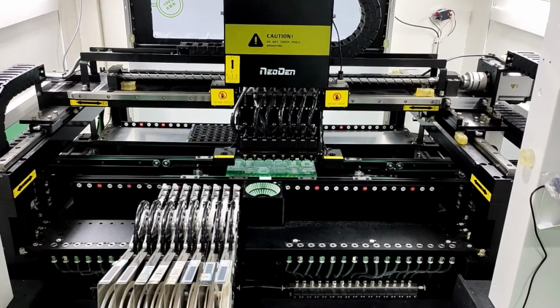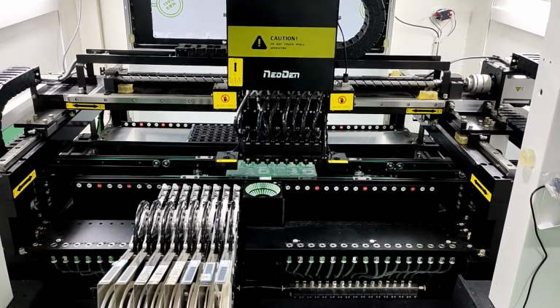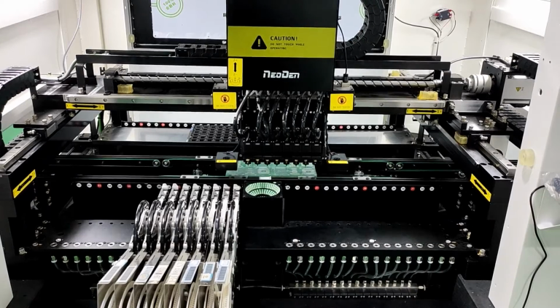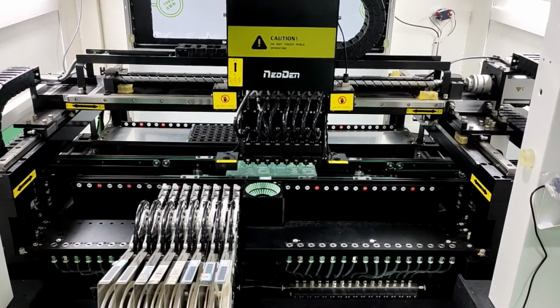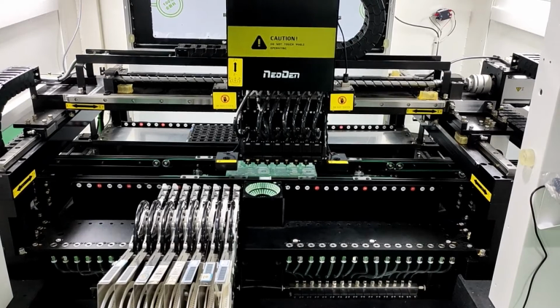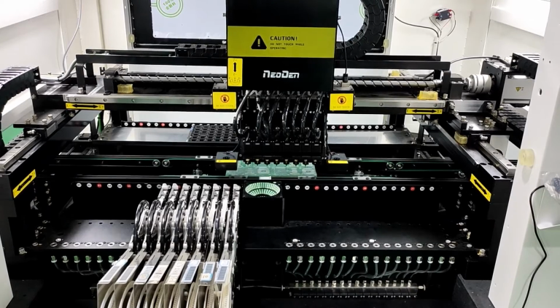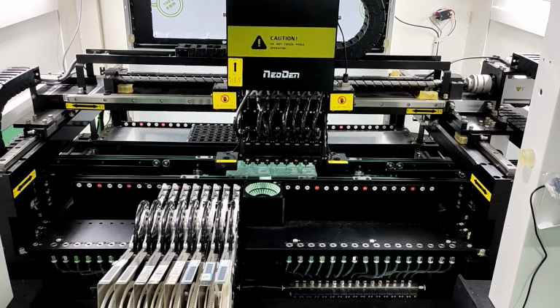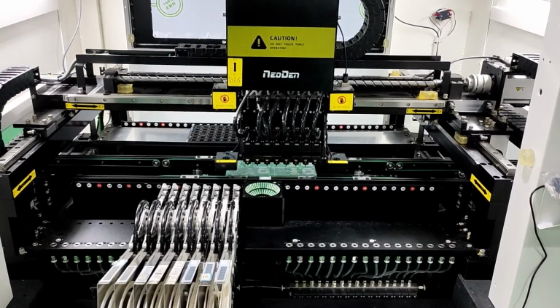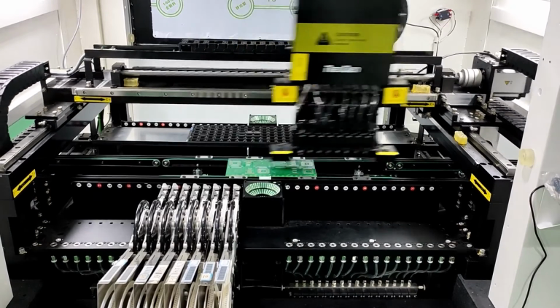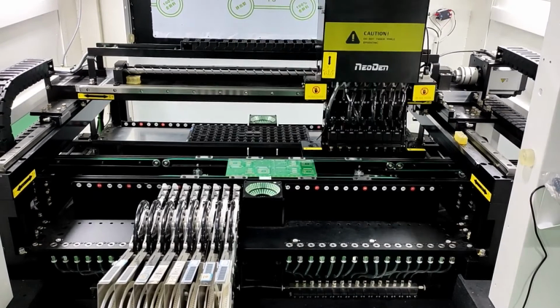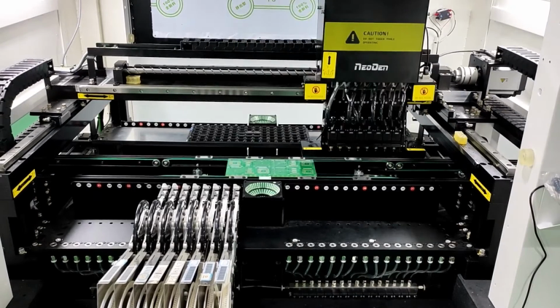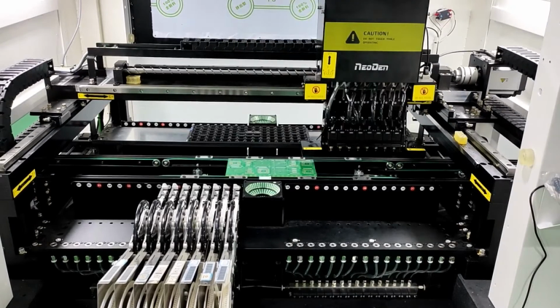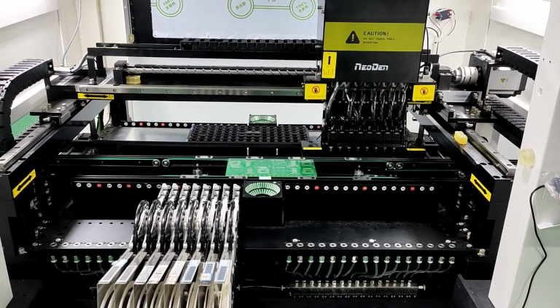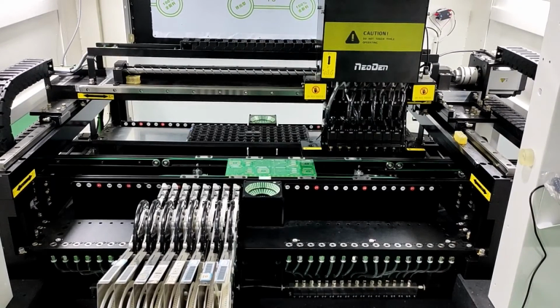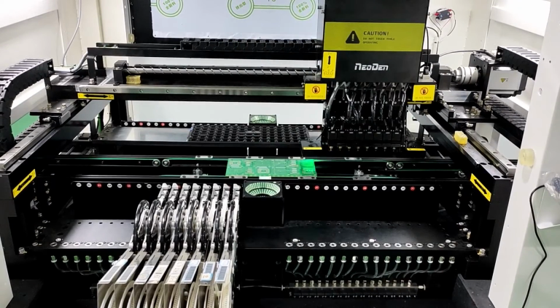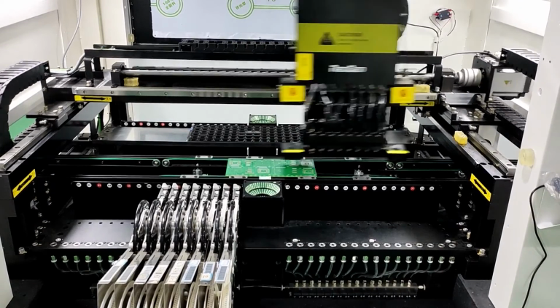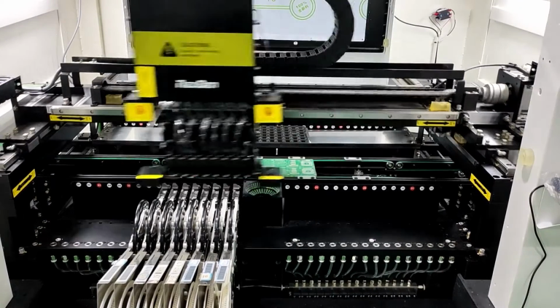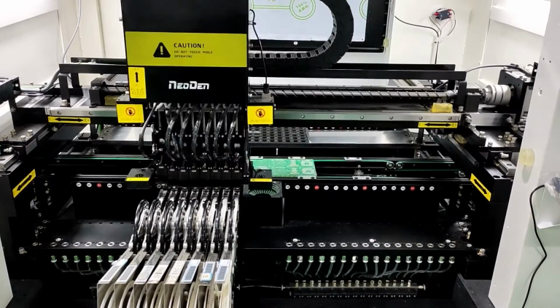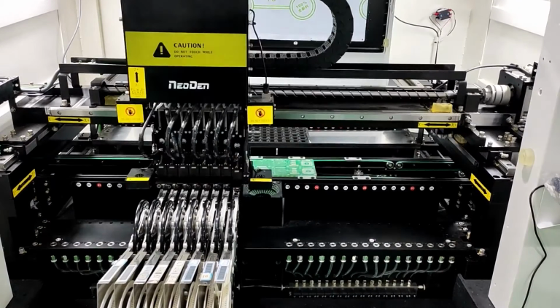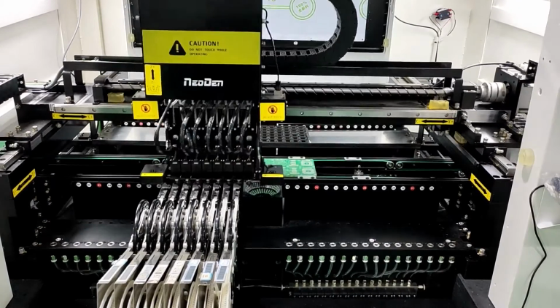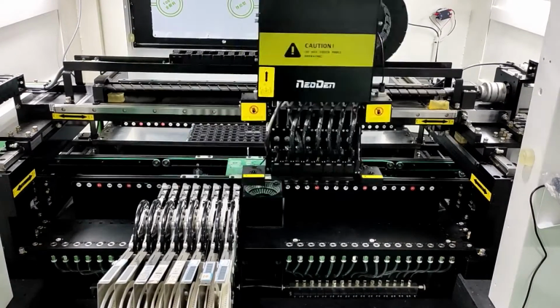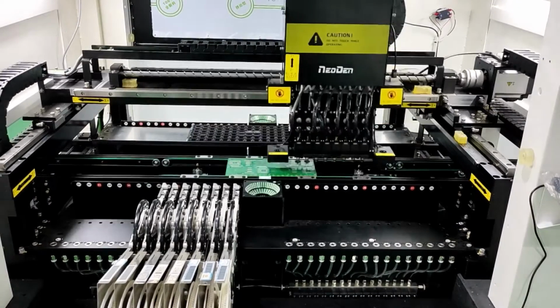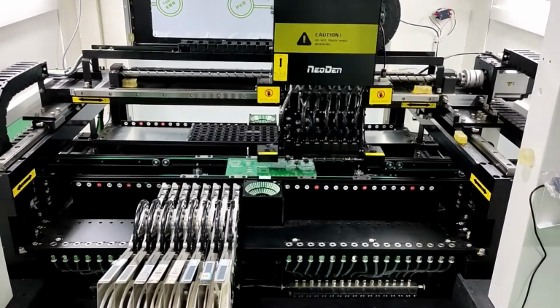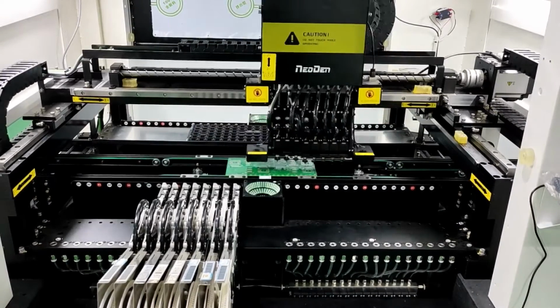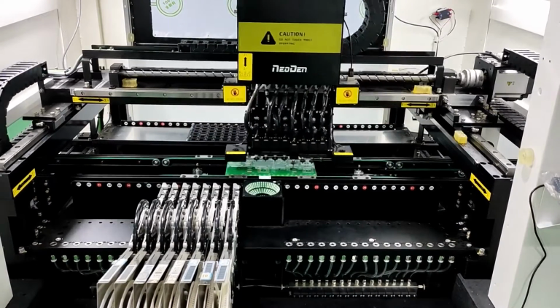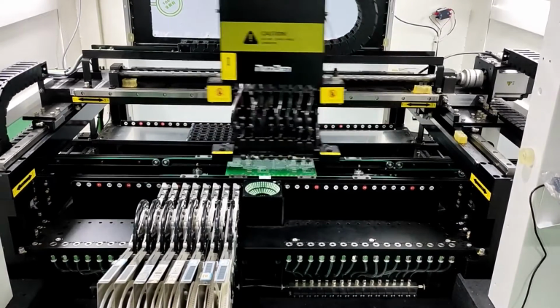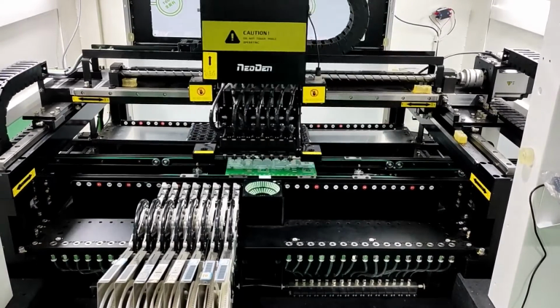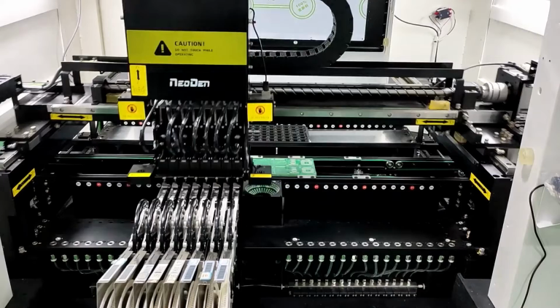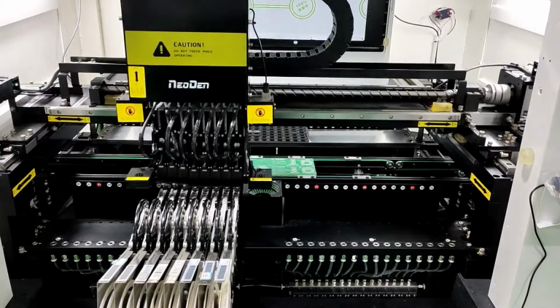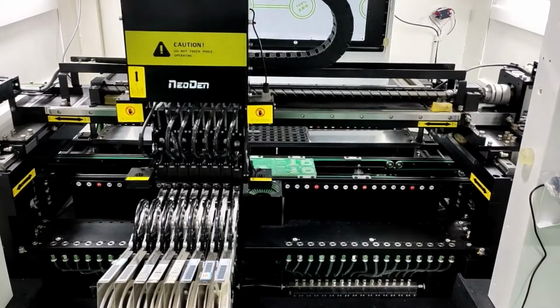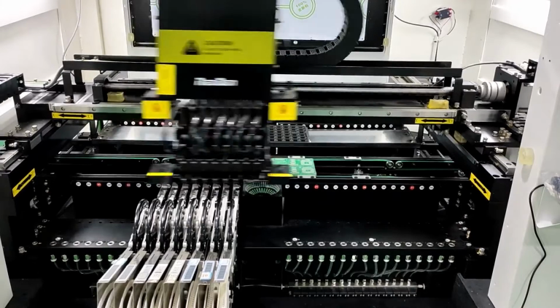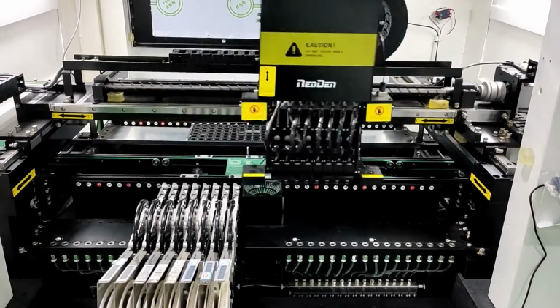In this video, we'll walk you through how to unbox and set up your Neoden pick-and-place machine.